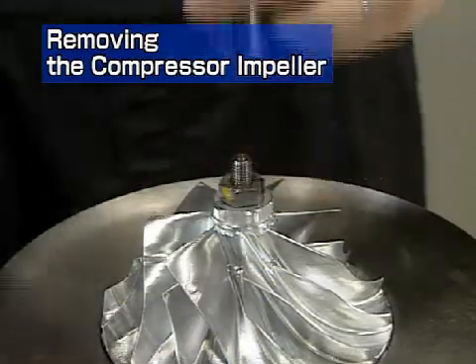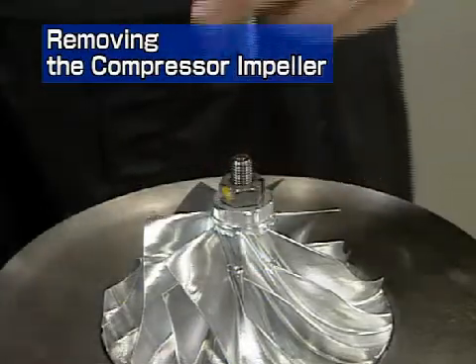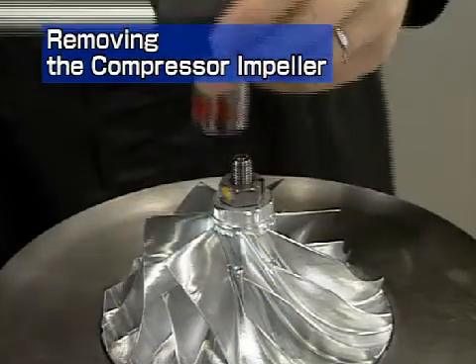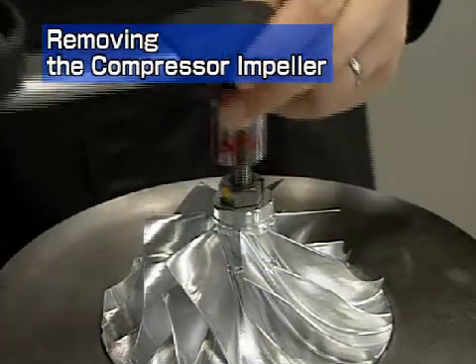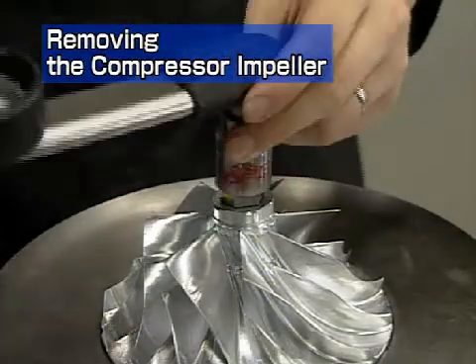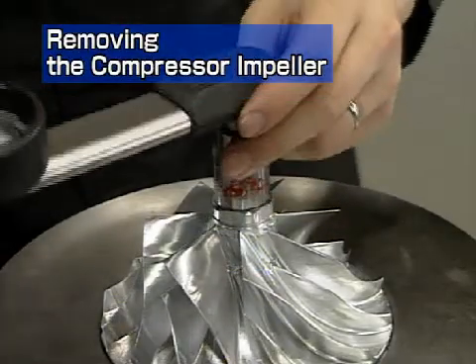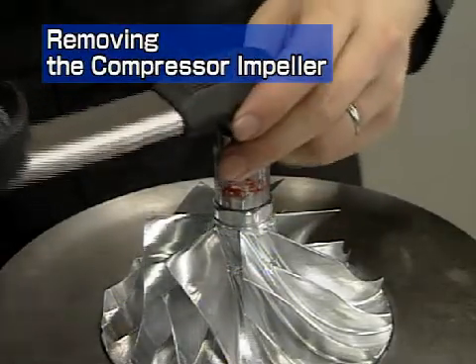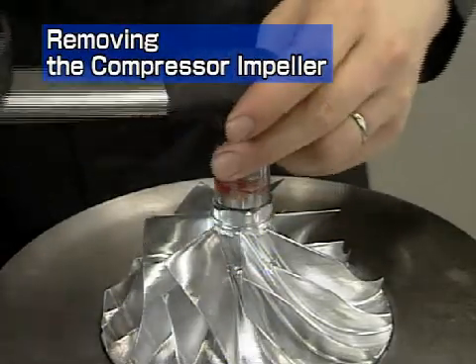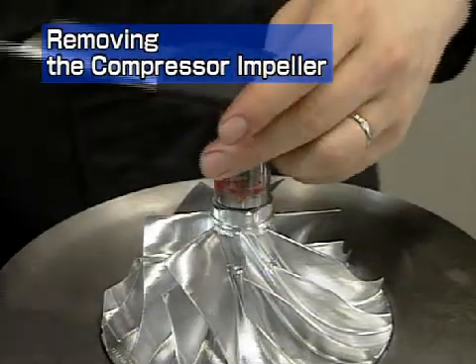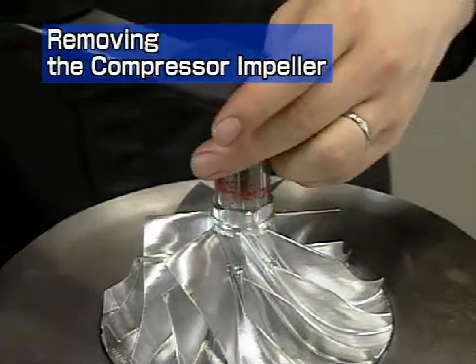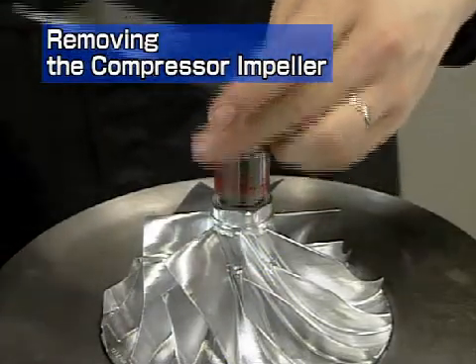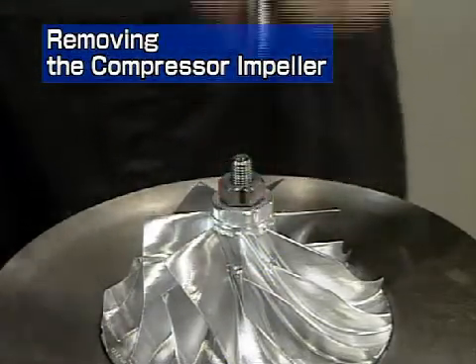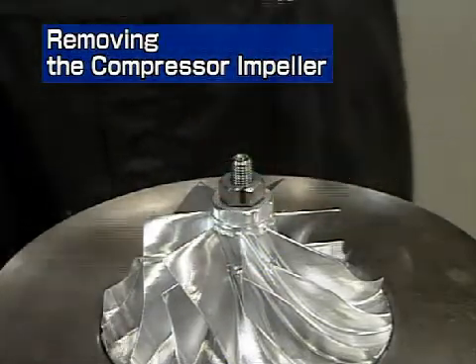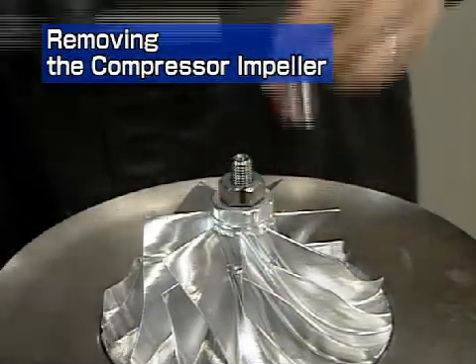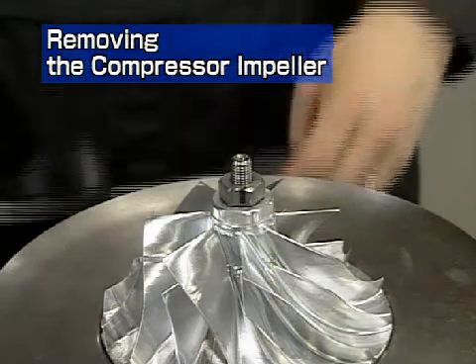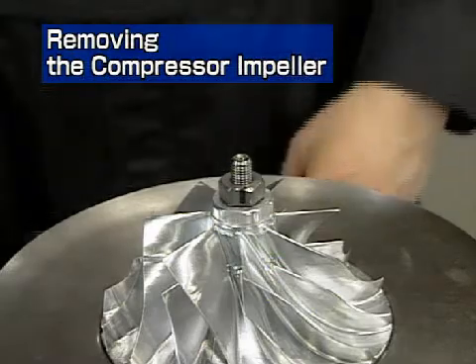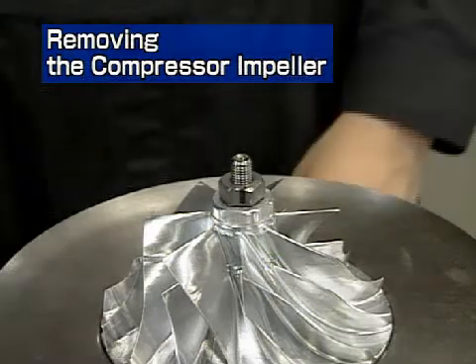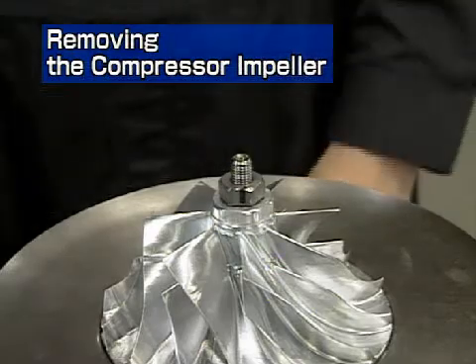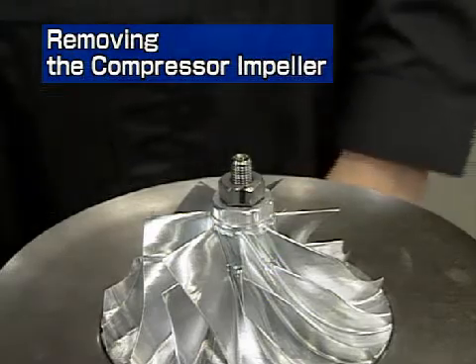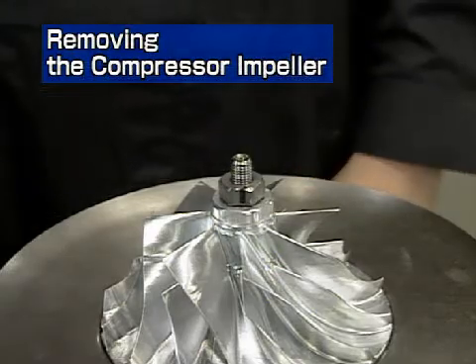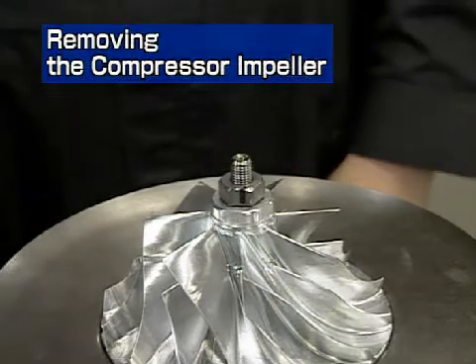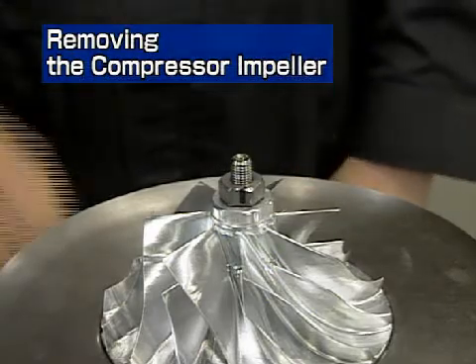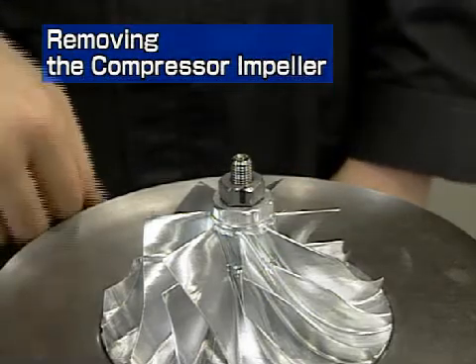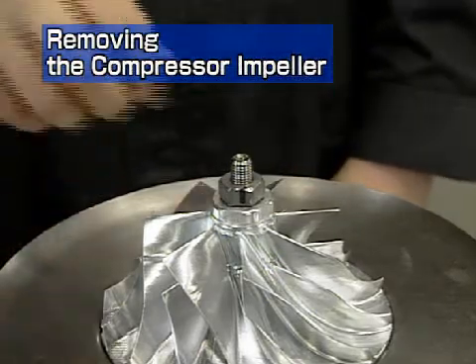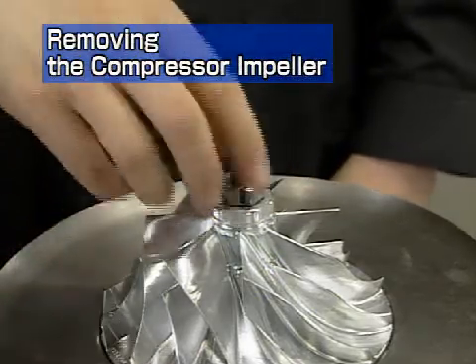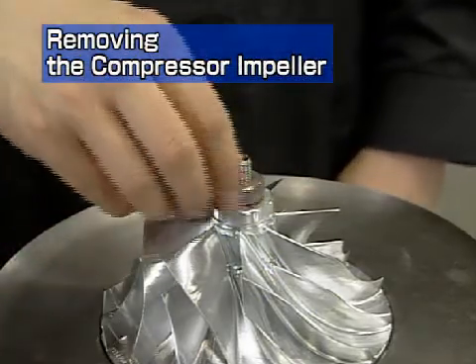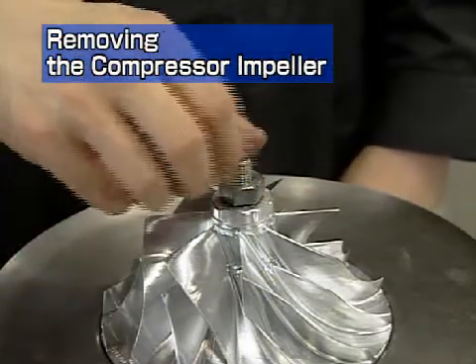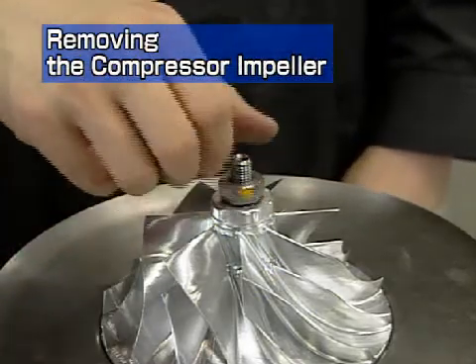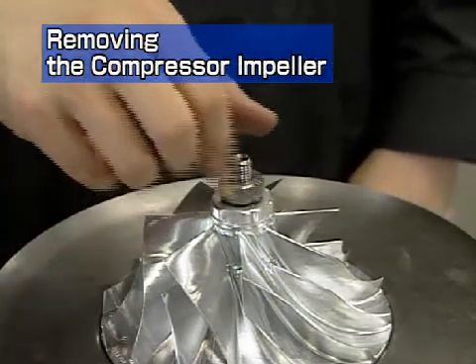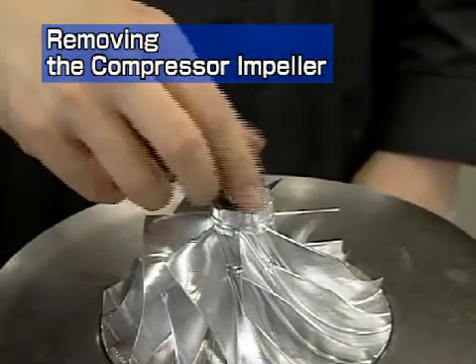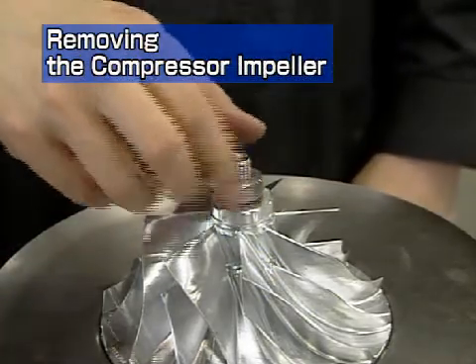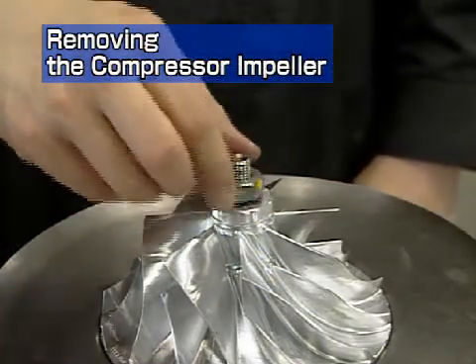Remove the shaft end nut. This has a left-hand thread, so turn it clockwise for removal.